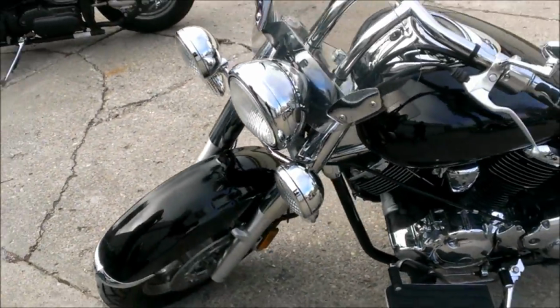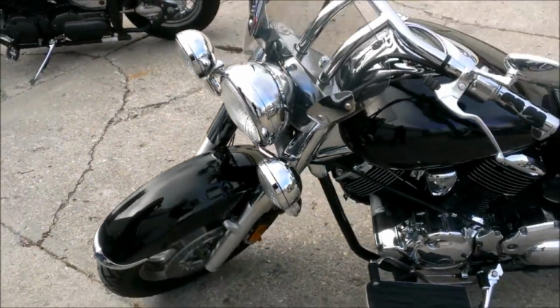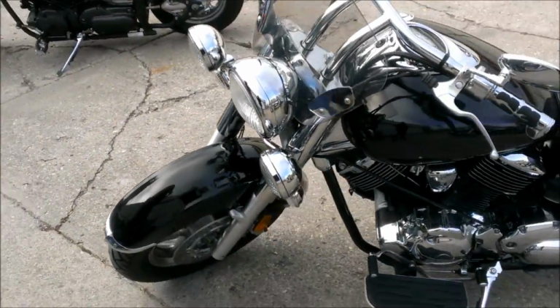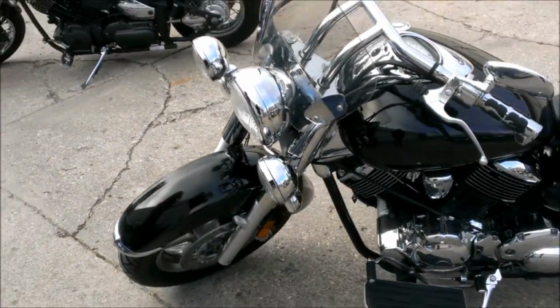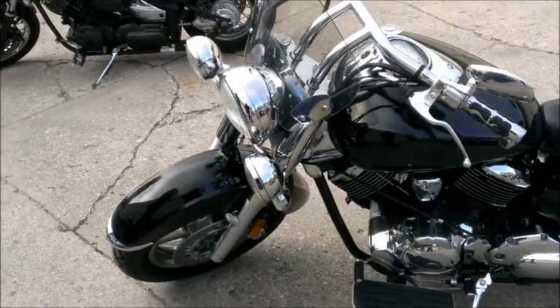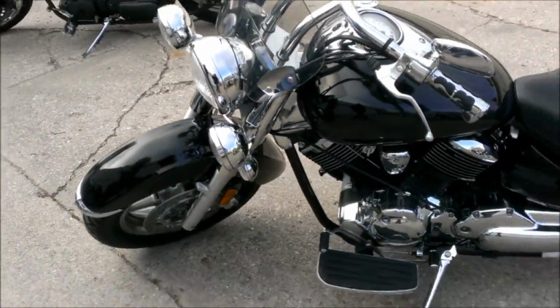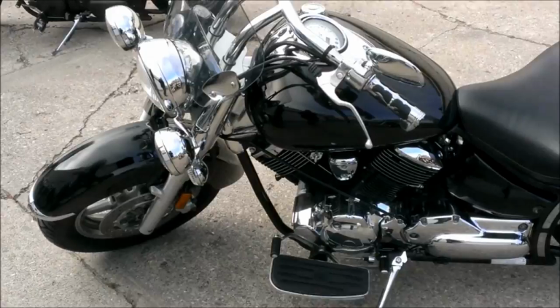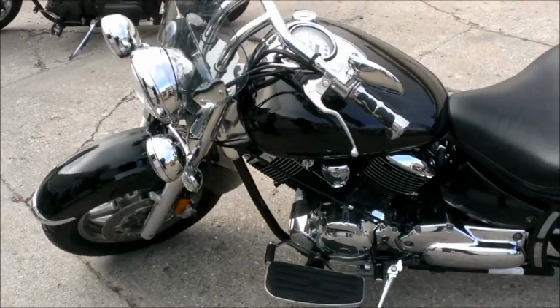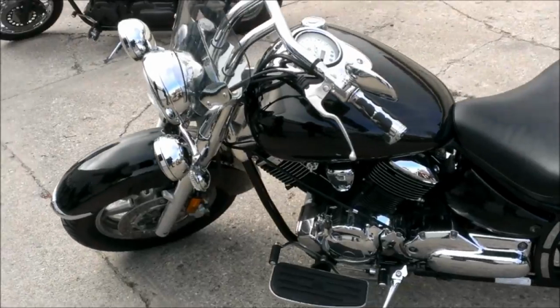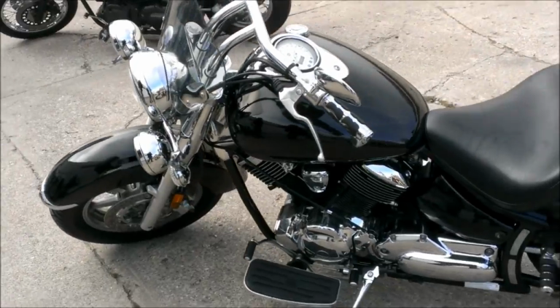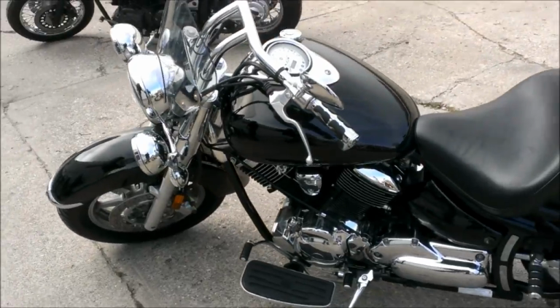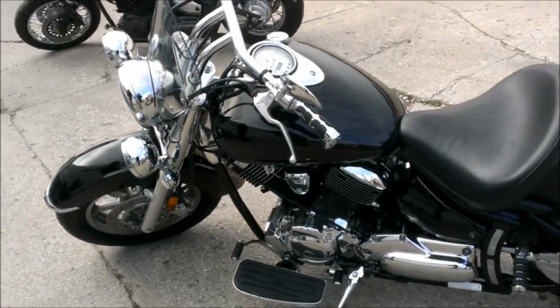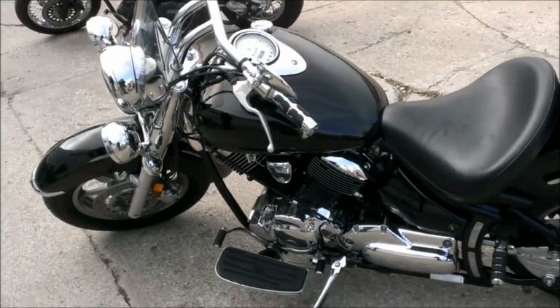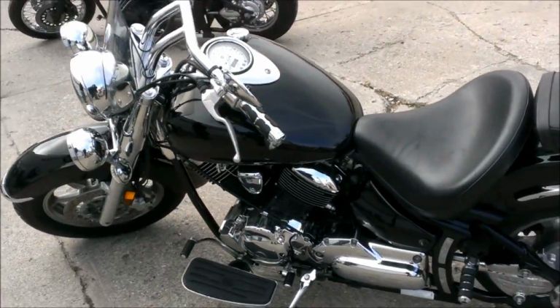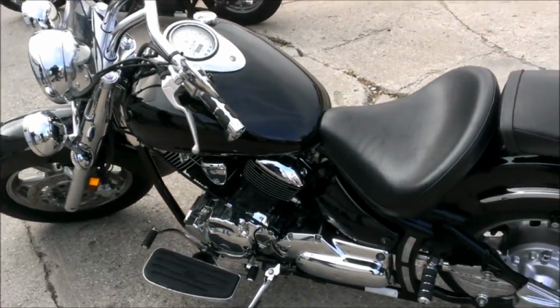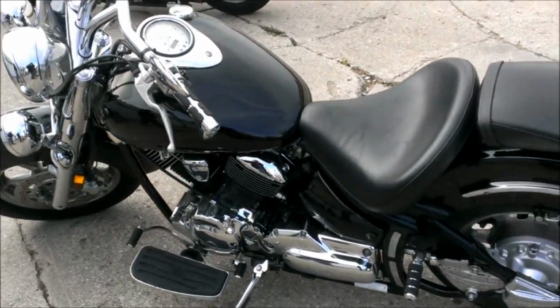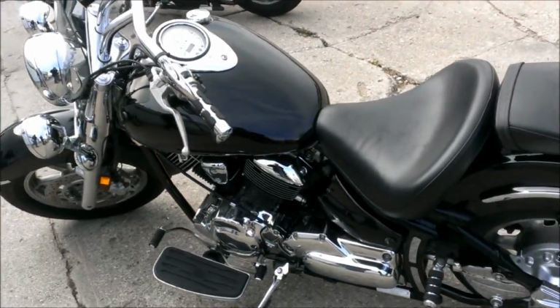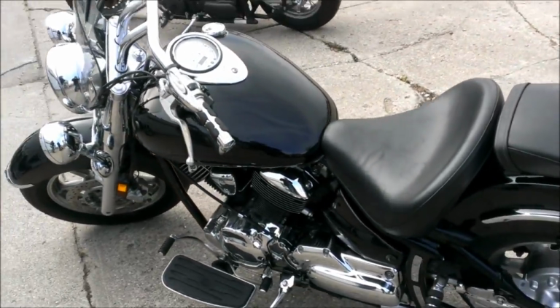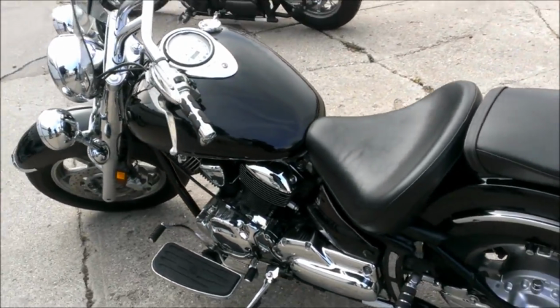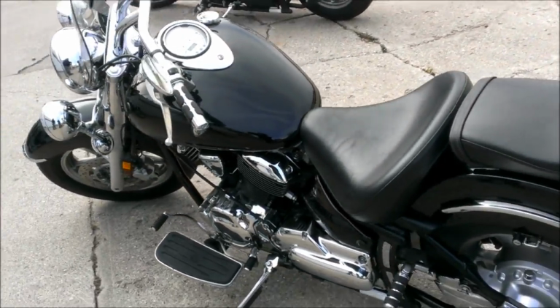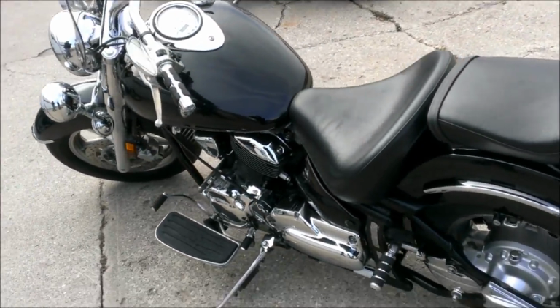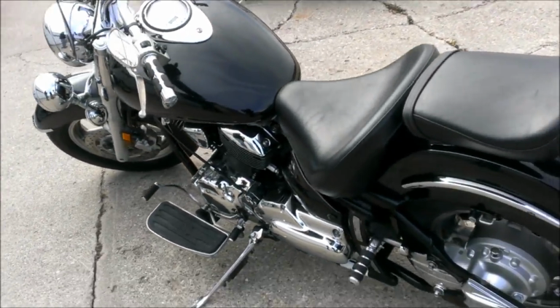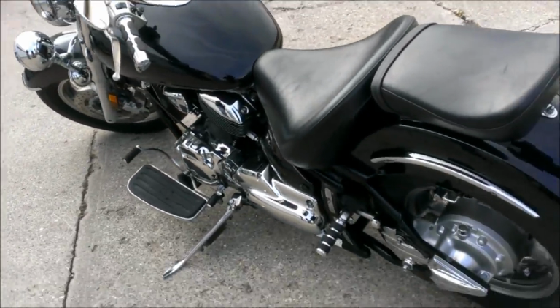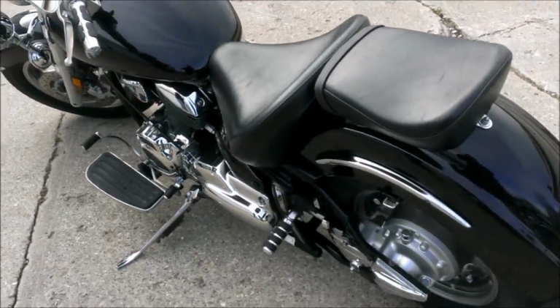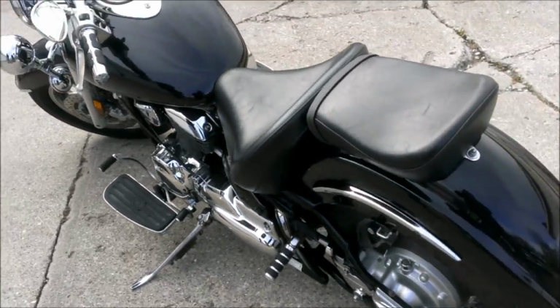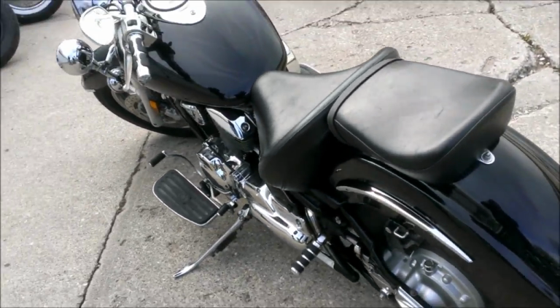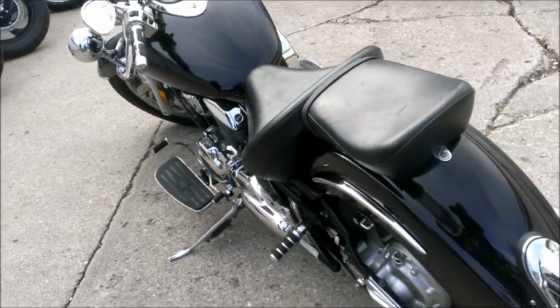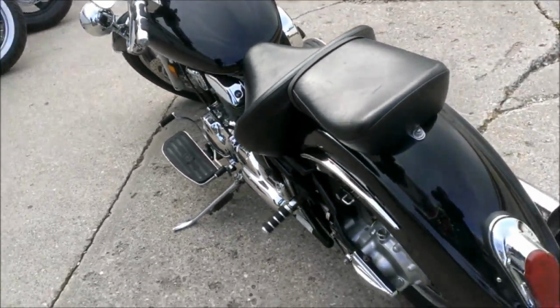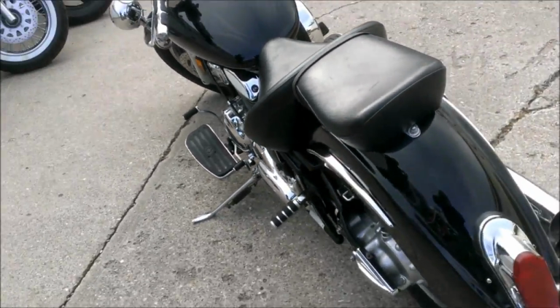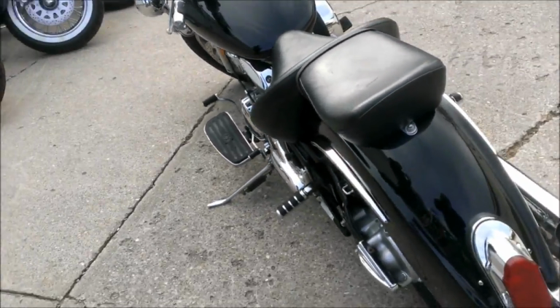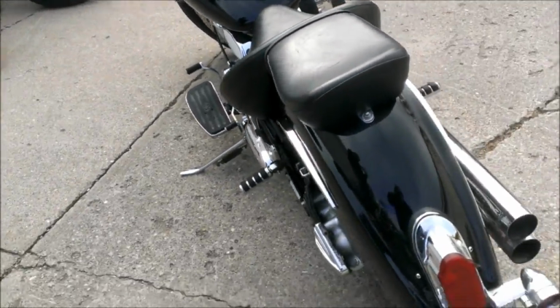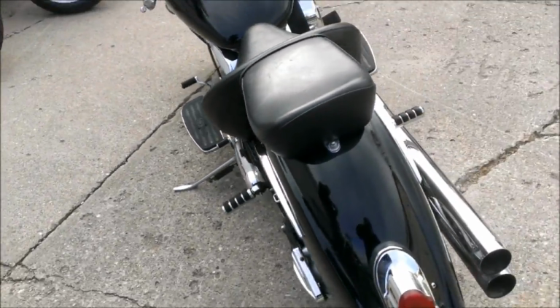The Vance & Heinz exhausts make this bike sound as cool as it looks. Tons of chrome, straight bars, highway lights and more.